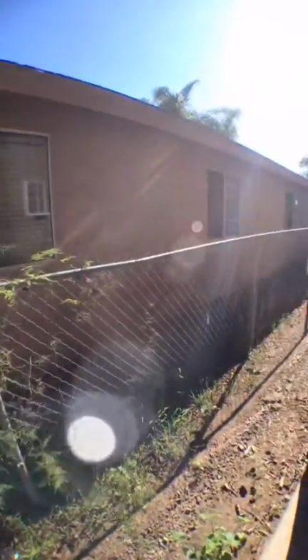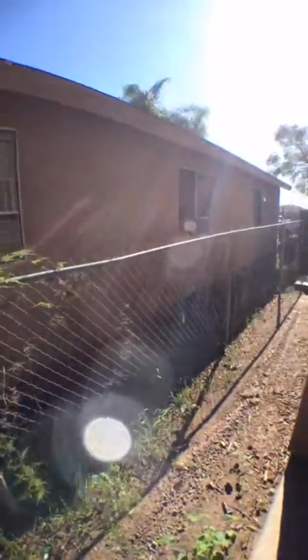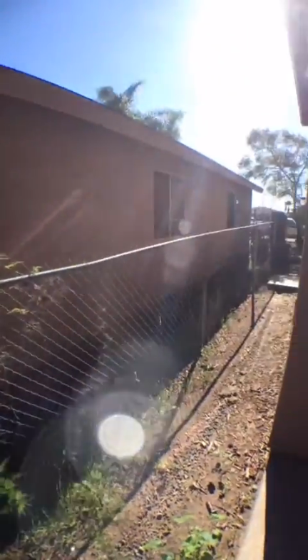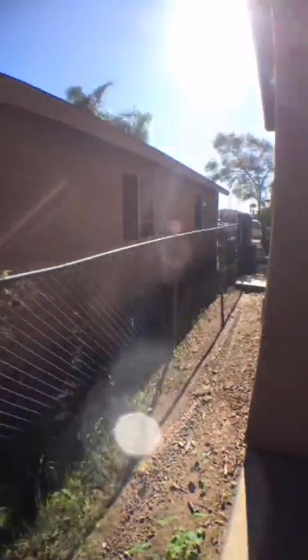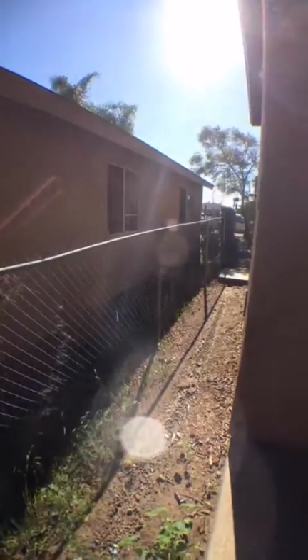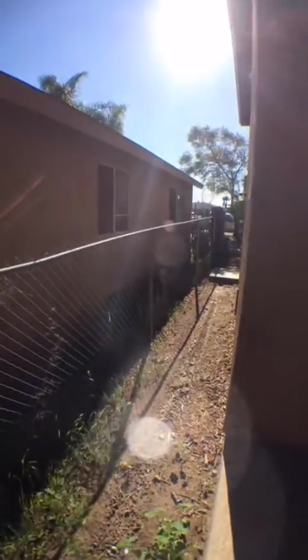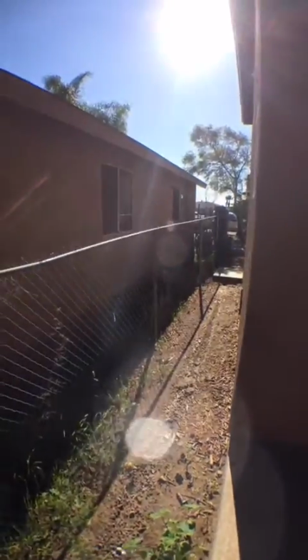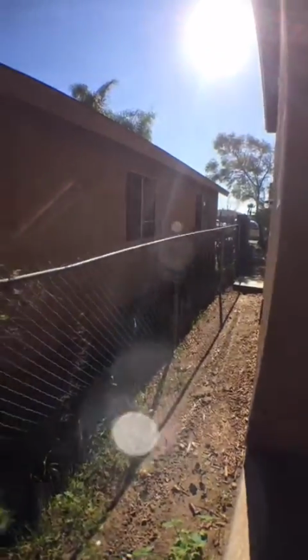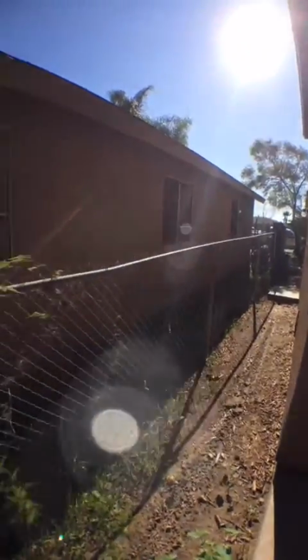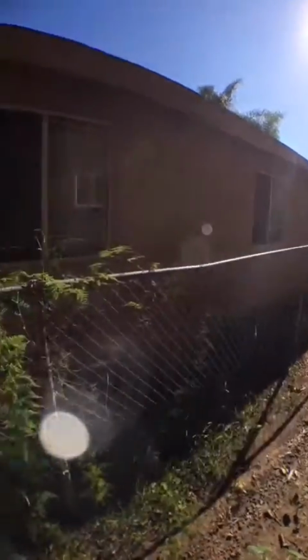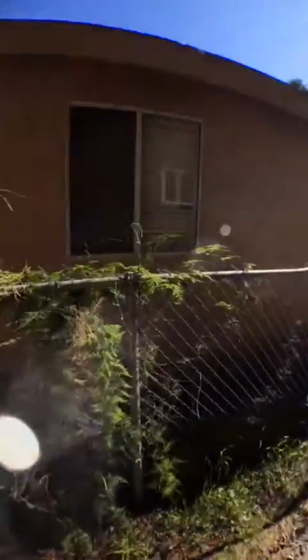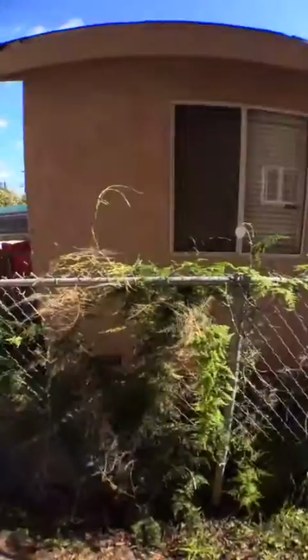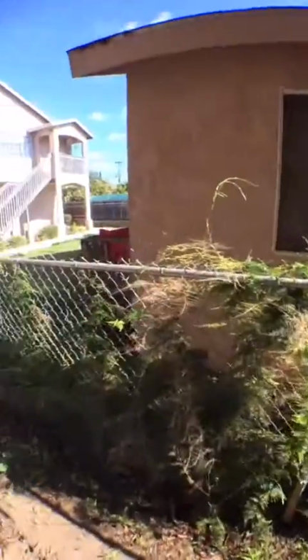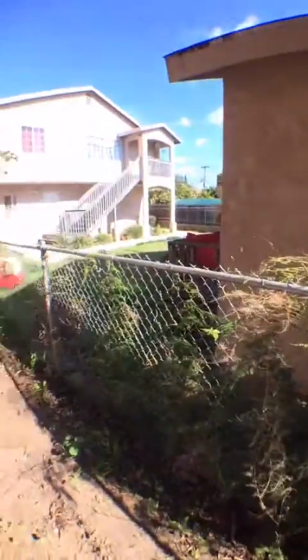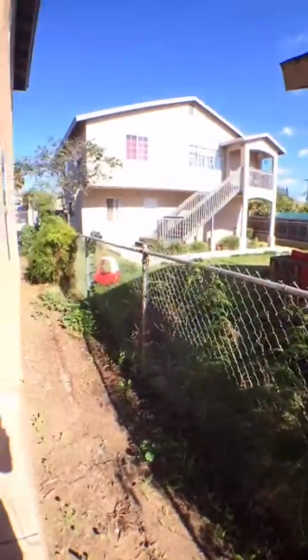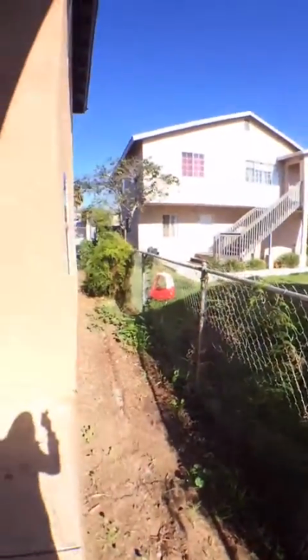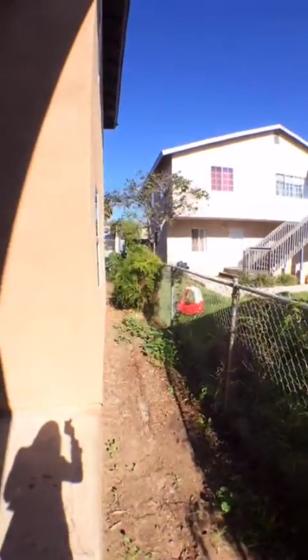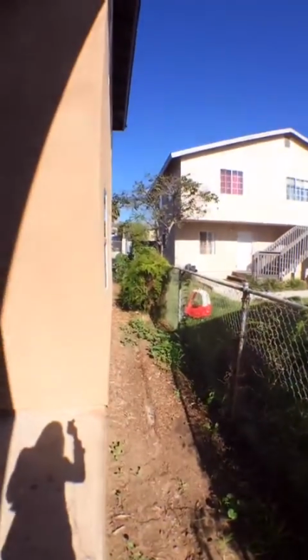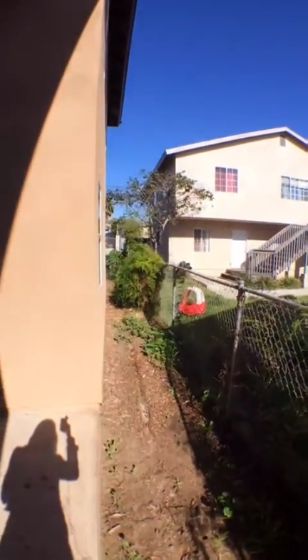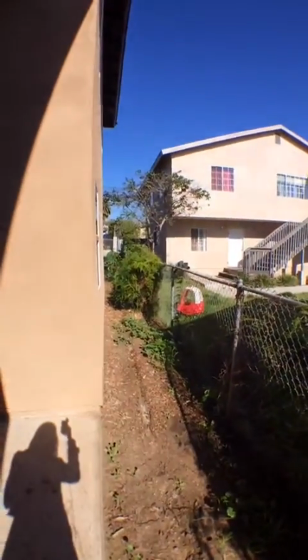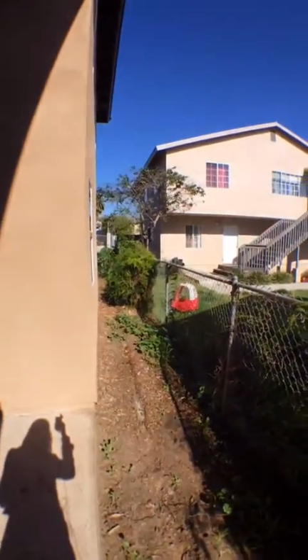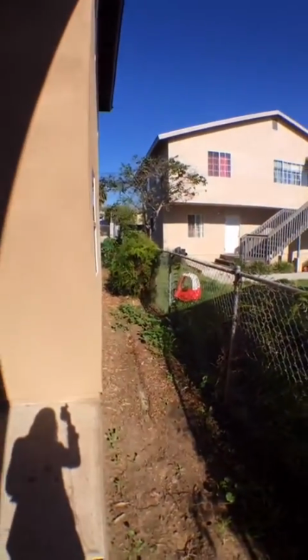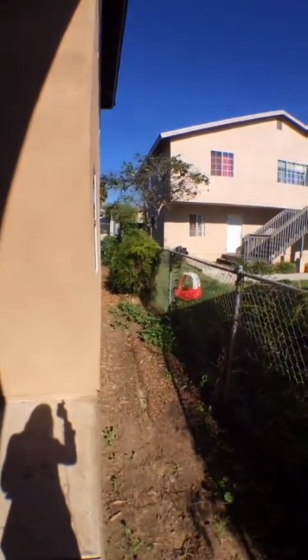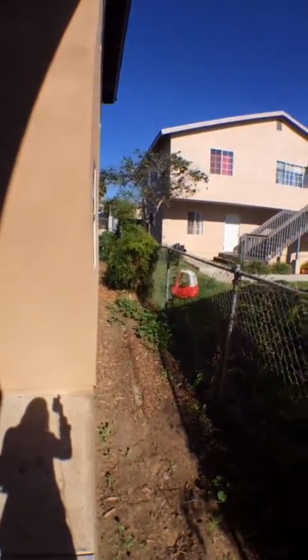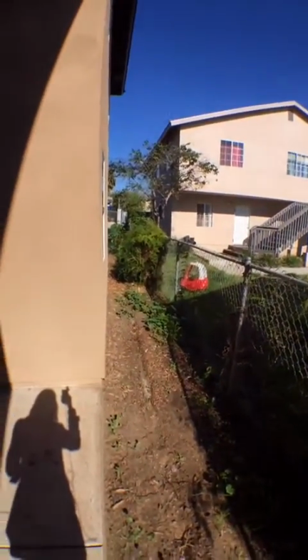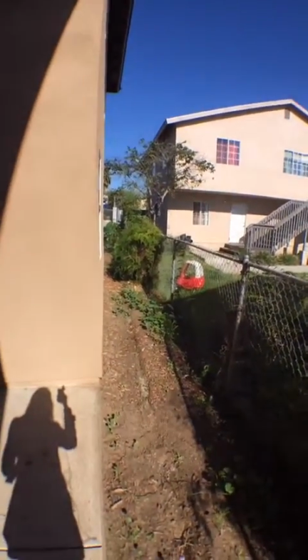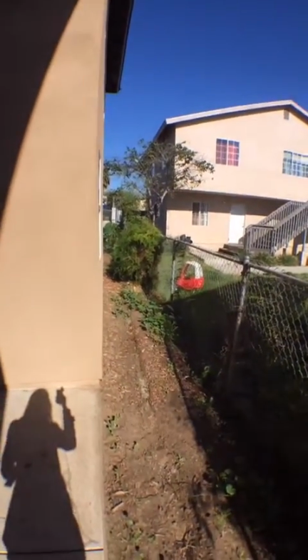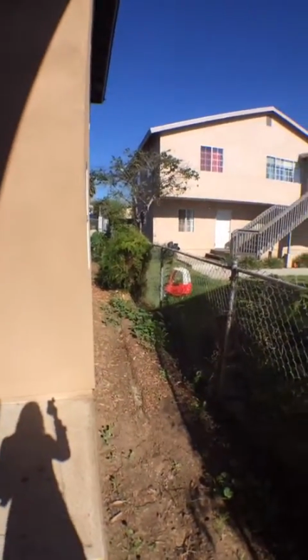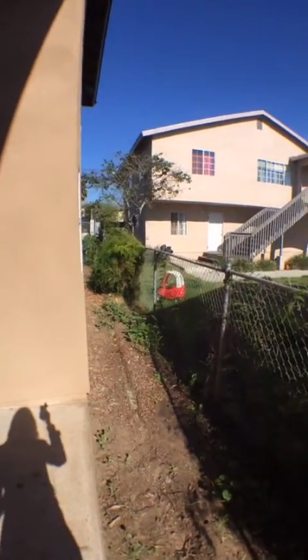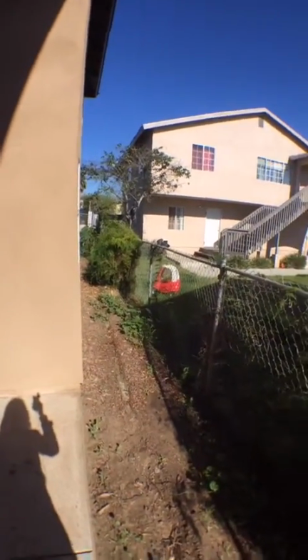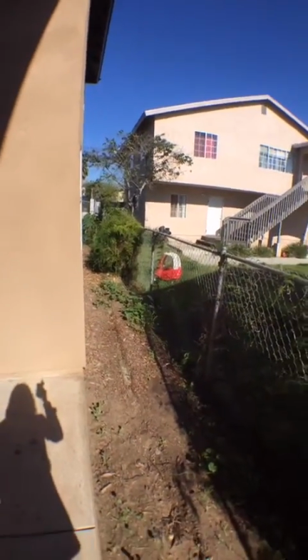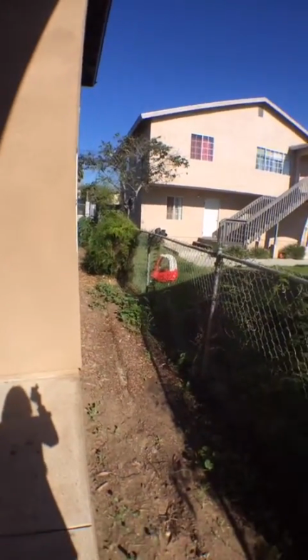There's a cute little side yard here that leads to a backyard I'm going to share with you in just a moment.